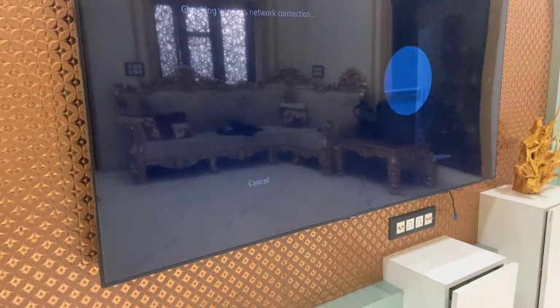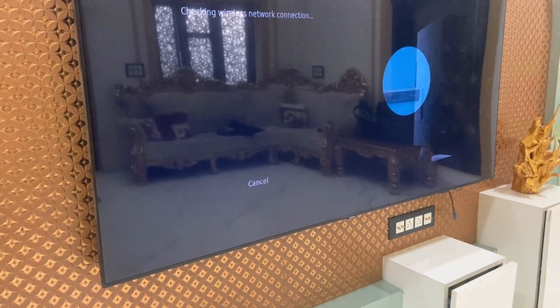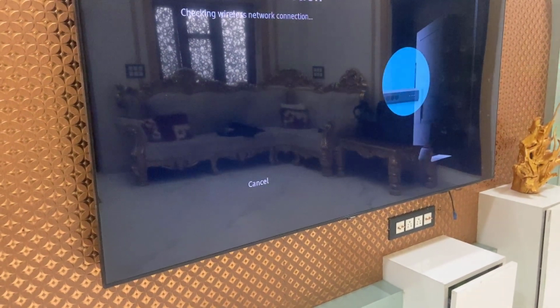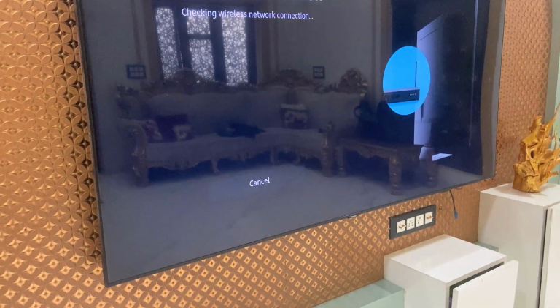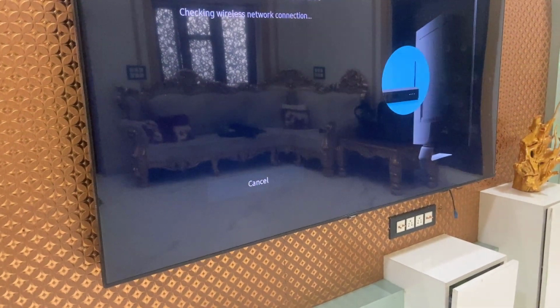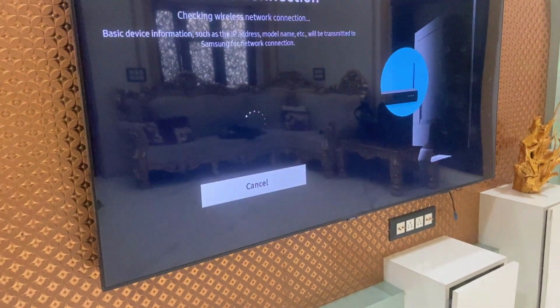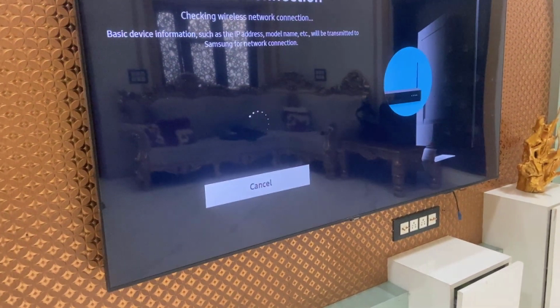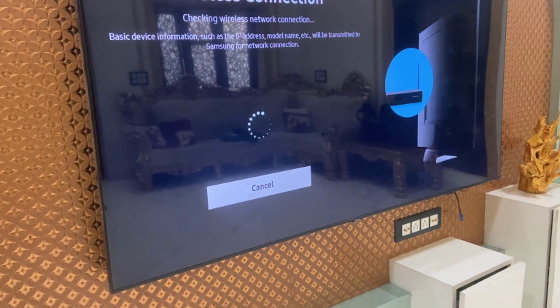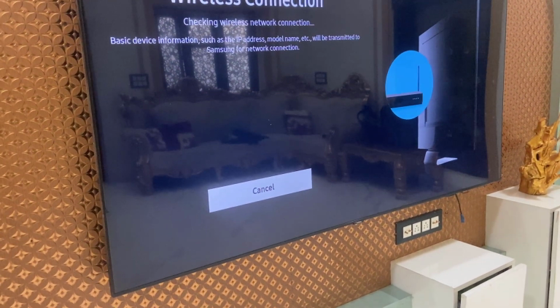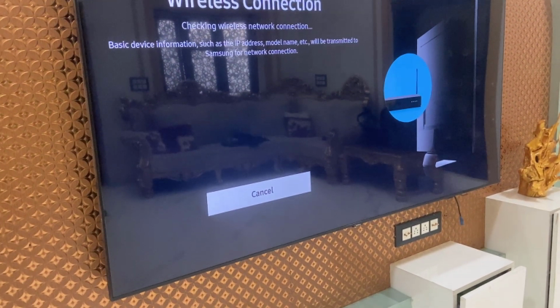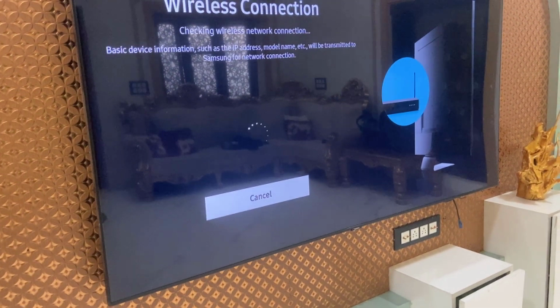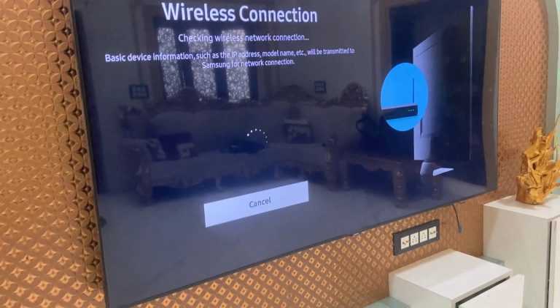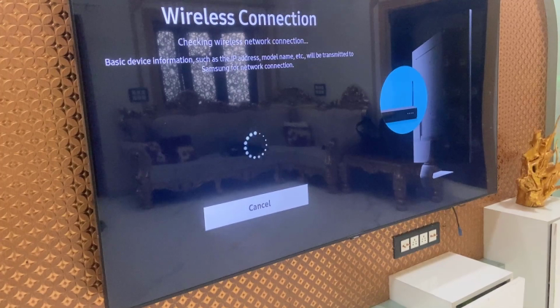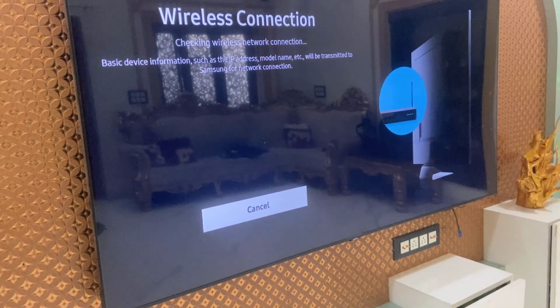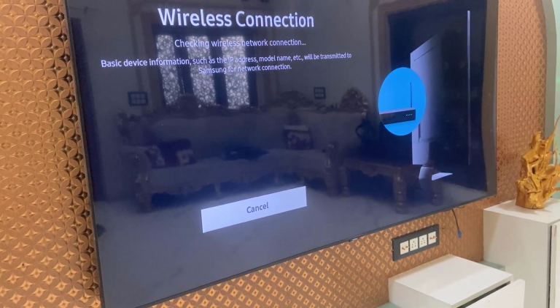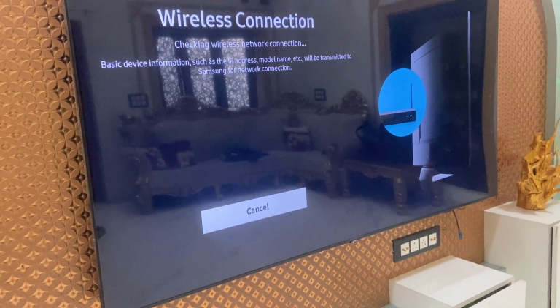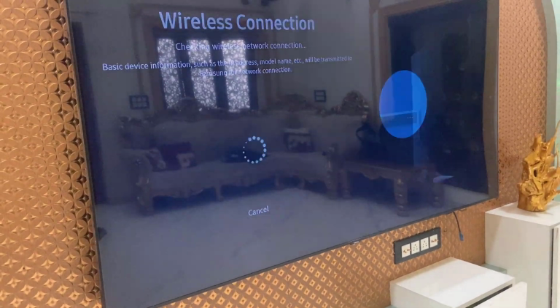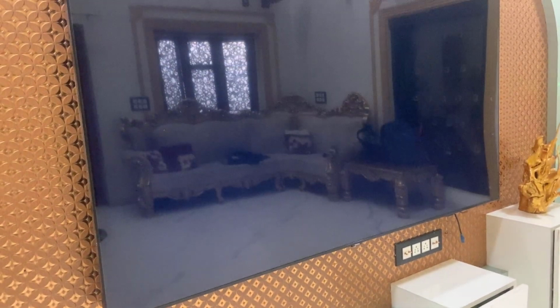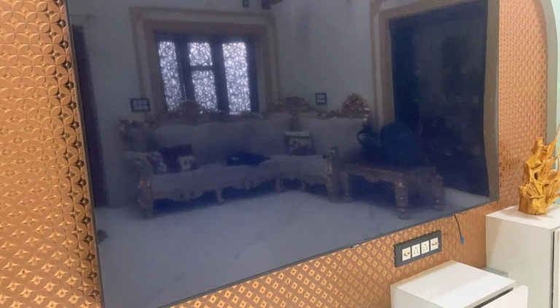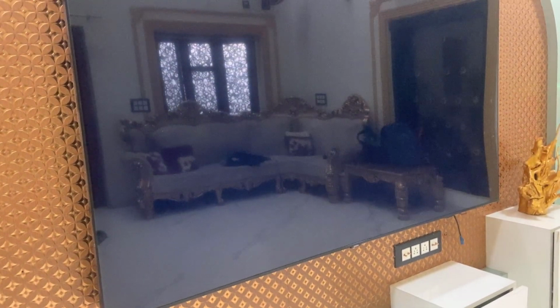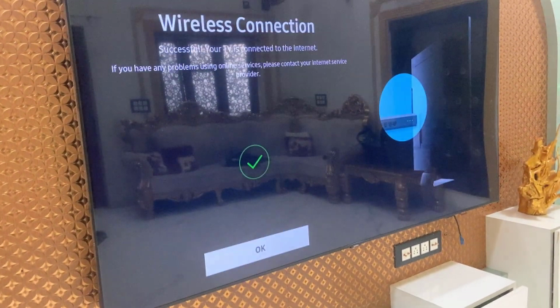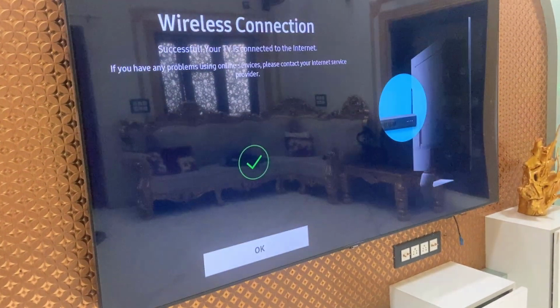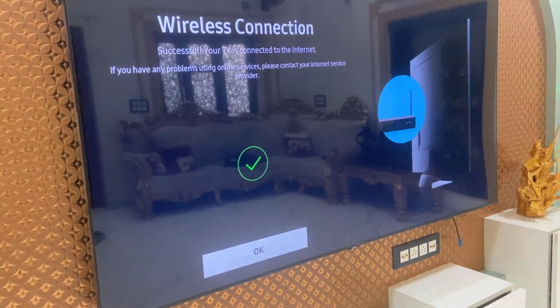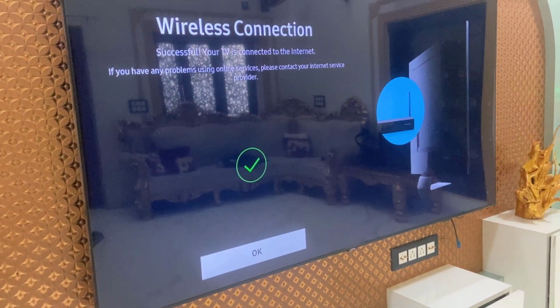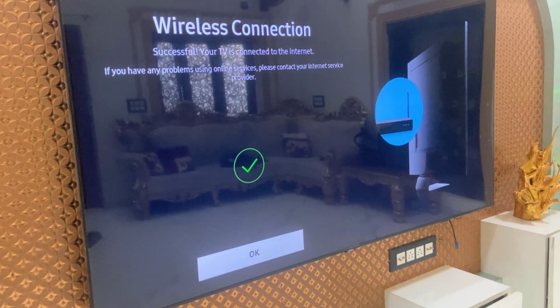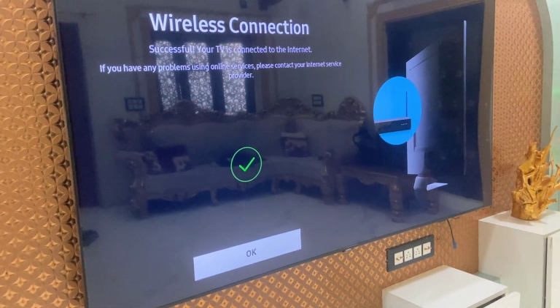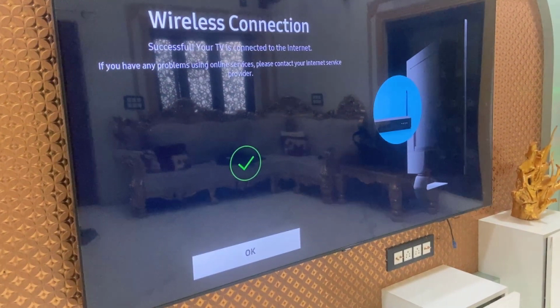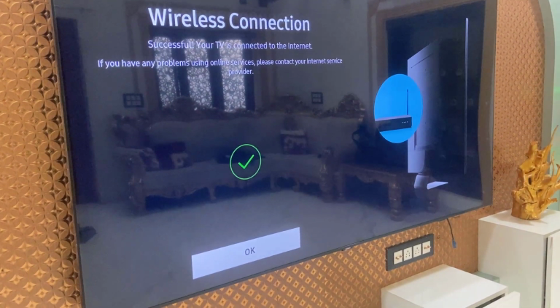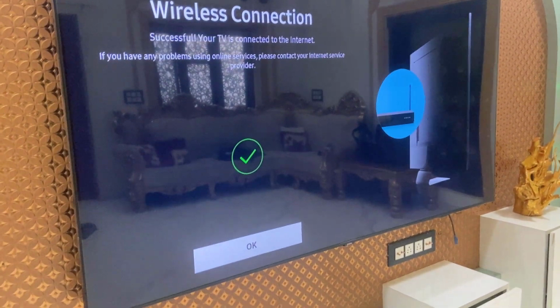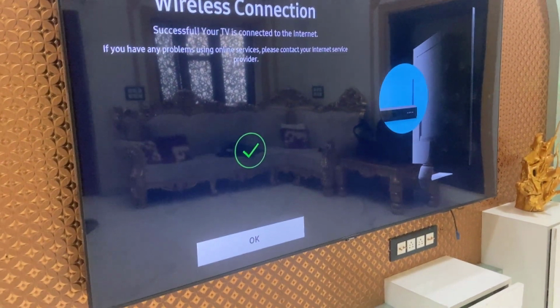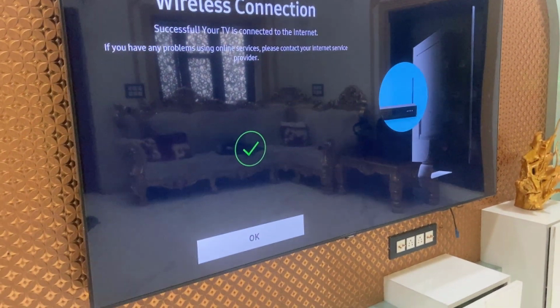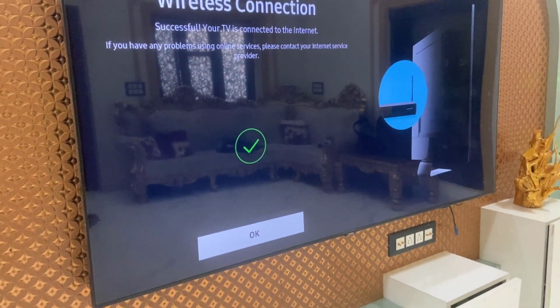Simply type the password when prompted, then click OK to connect.